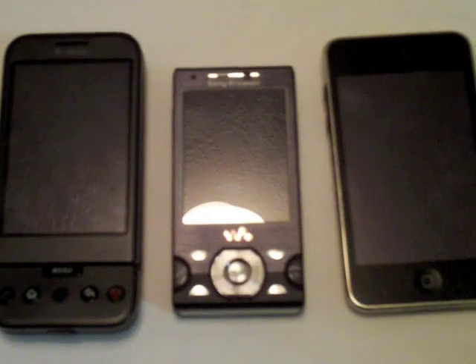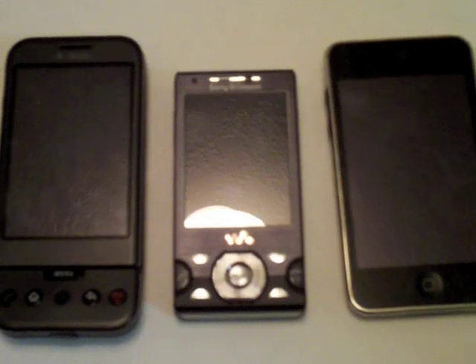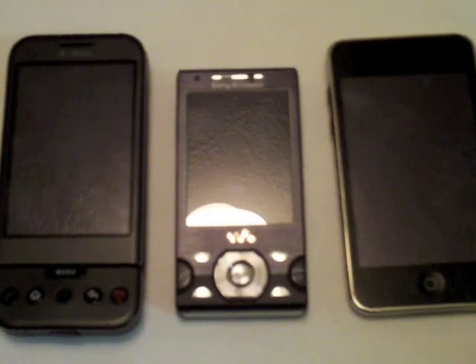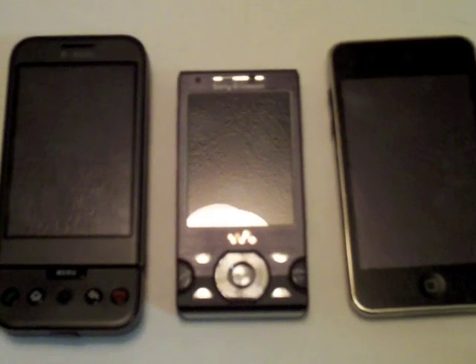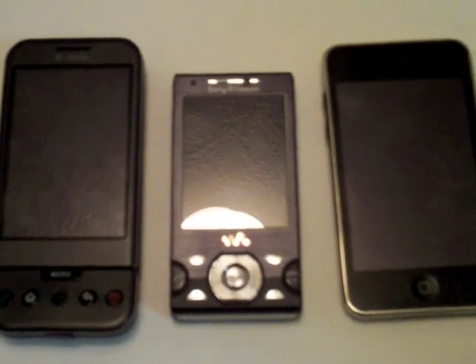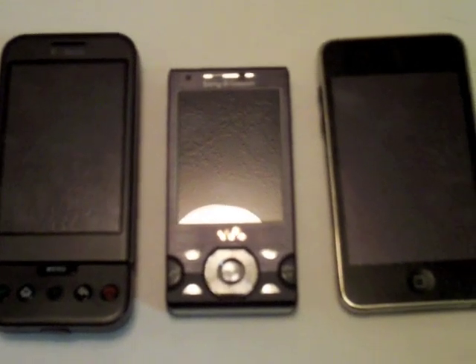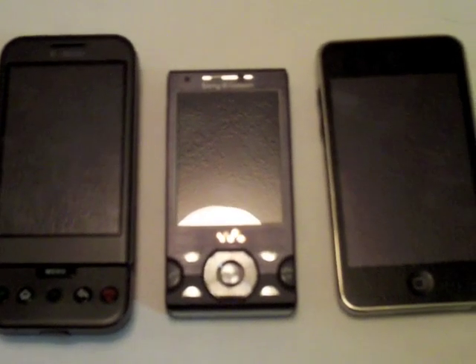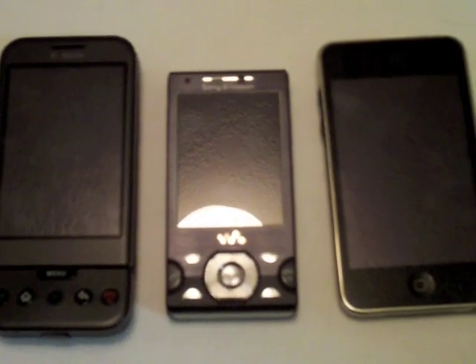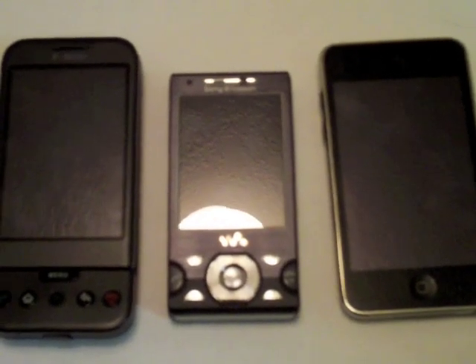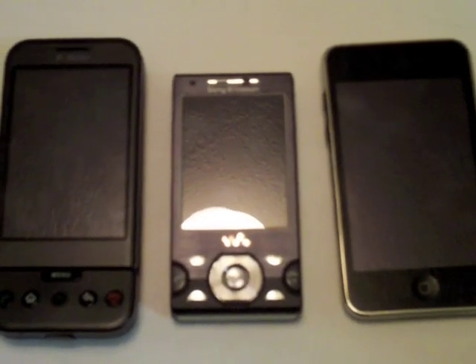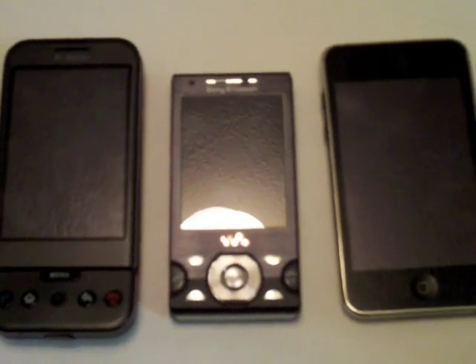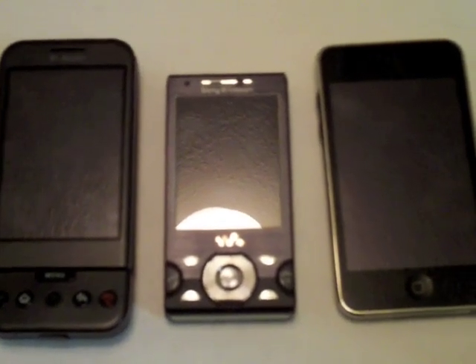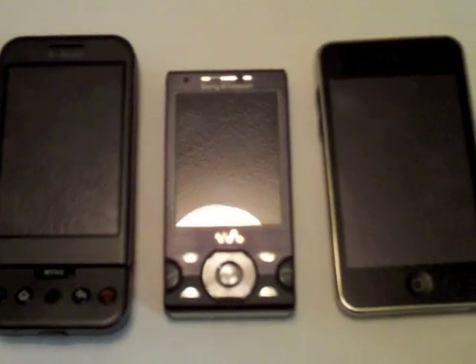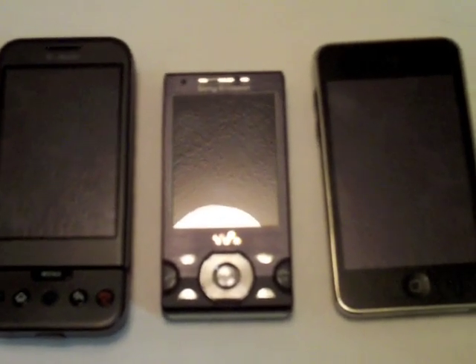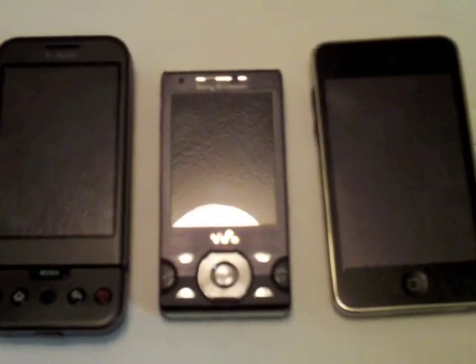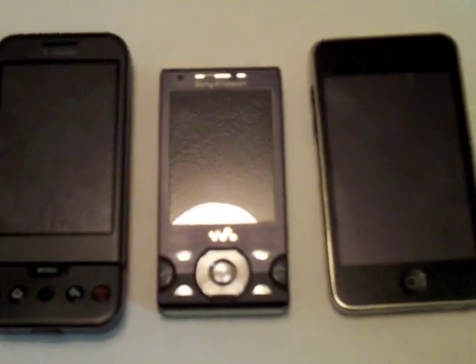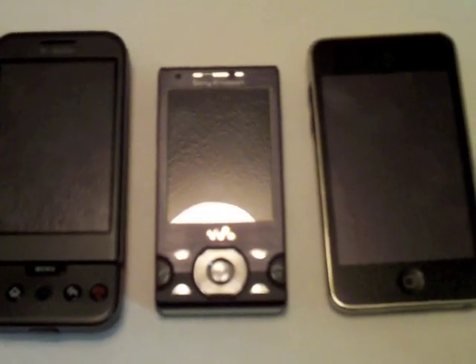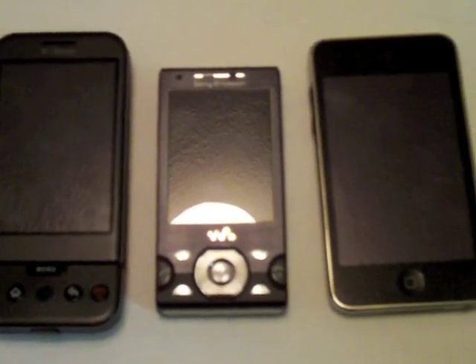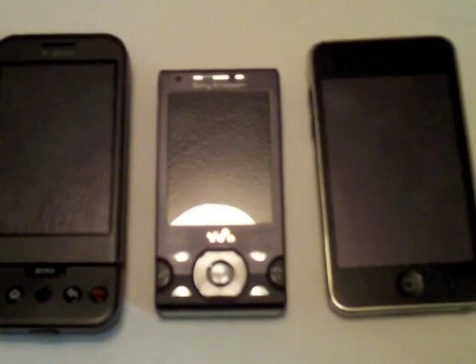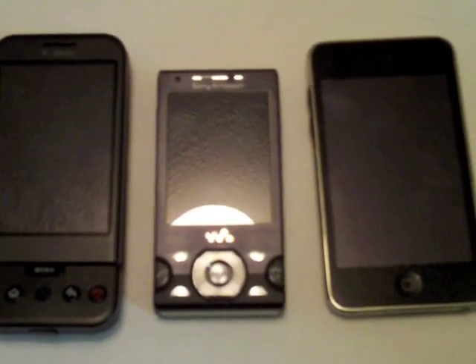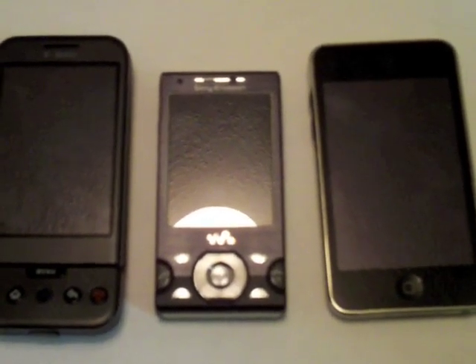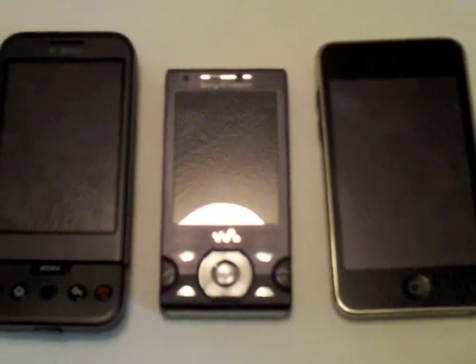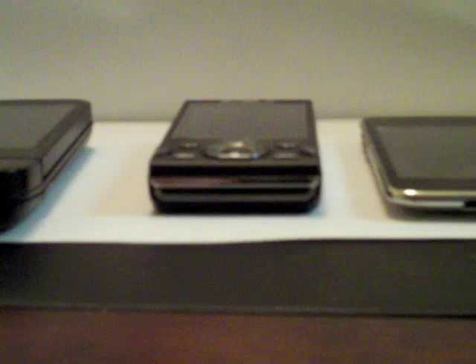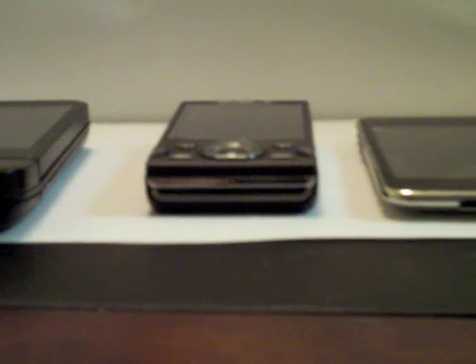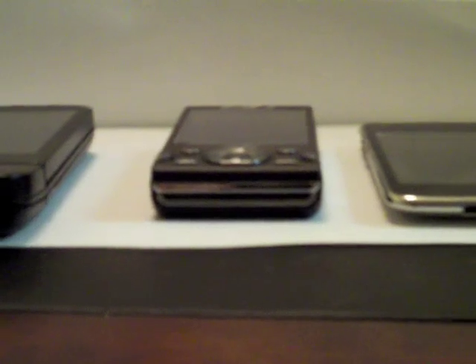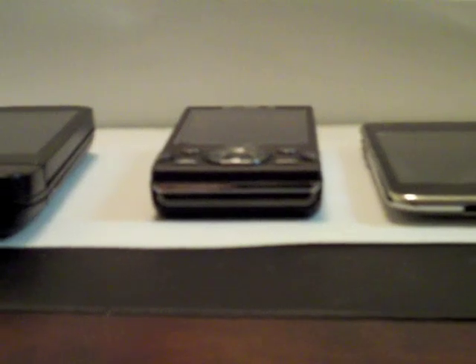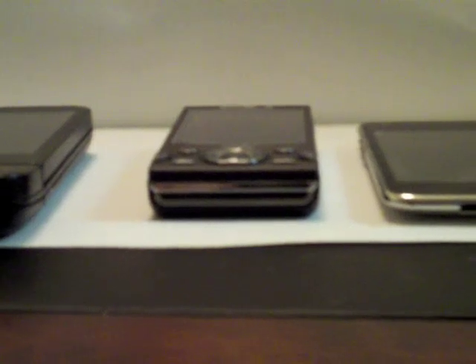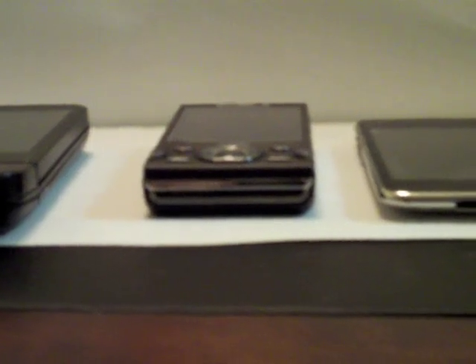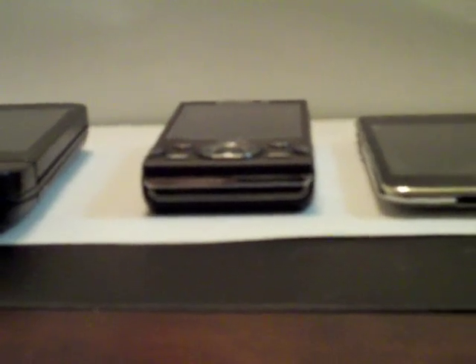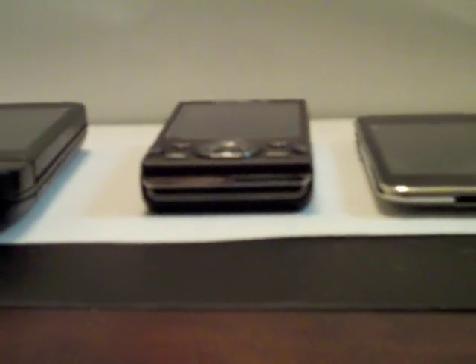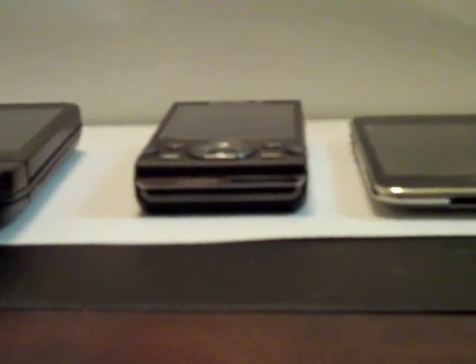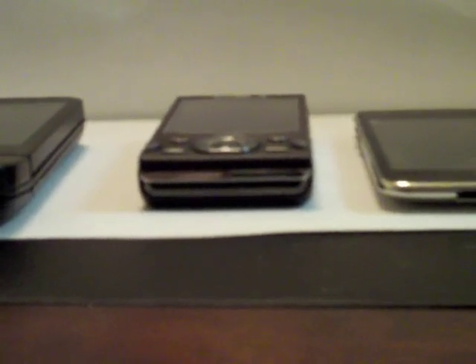There's a quick side-by-side with the G1, the W995A, and an iPod Touch, and a quick look at the differences in thickness.